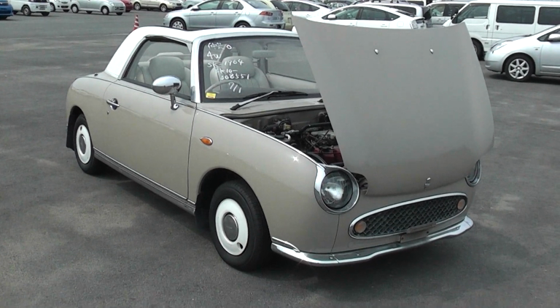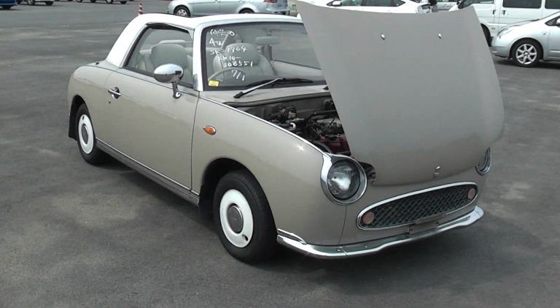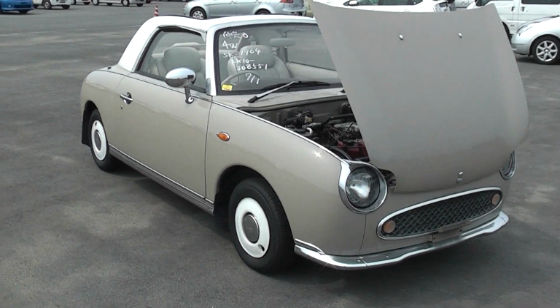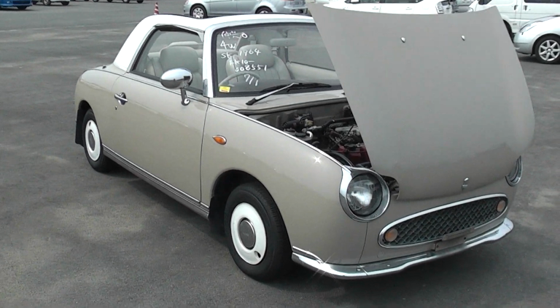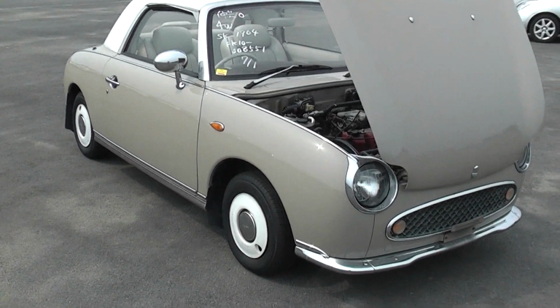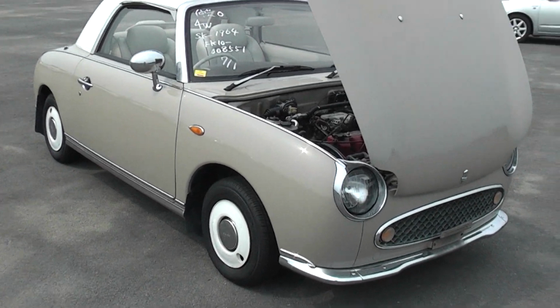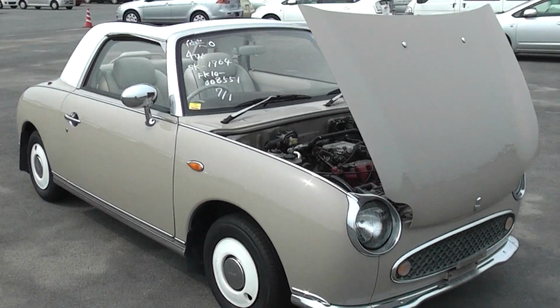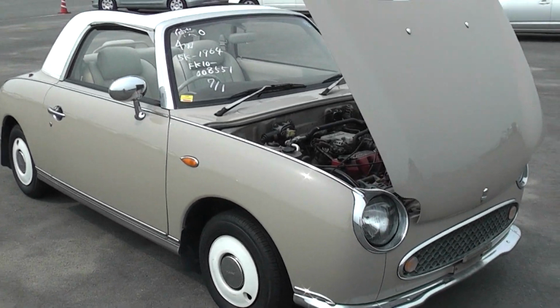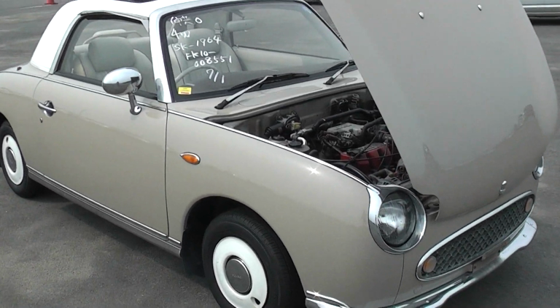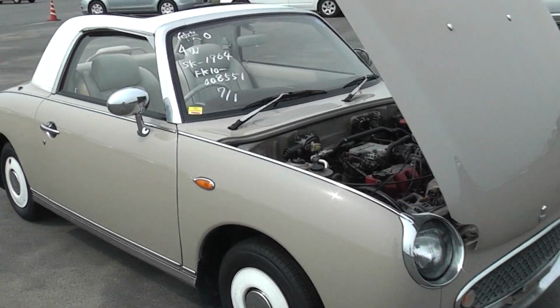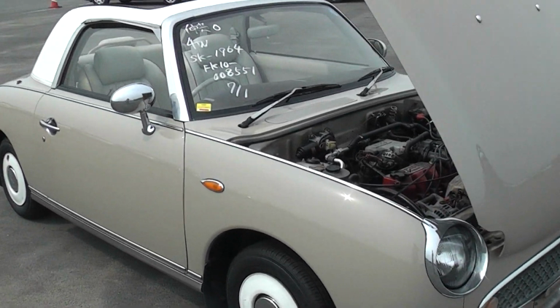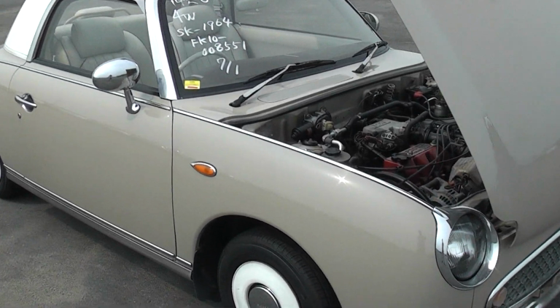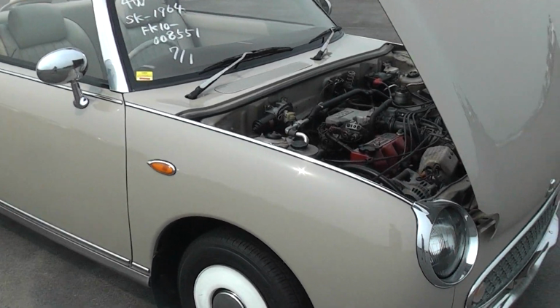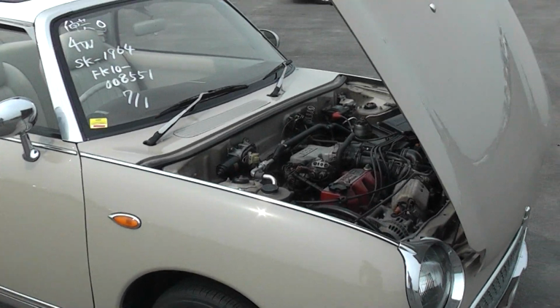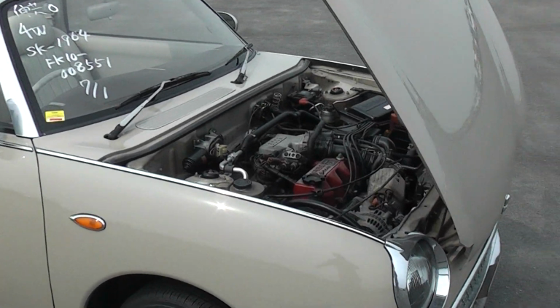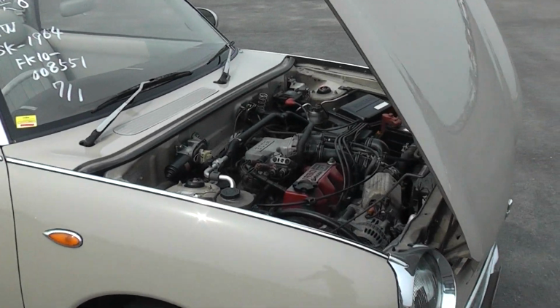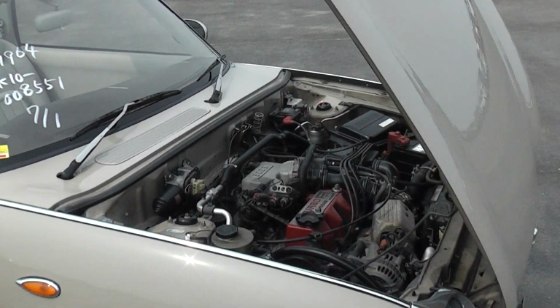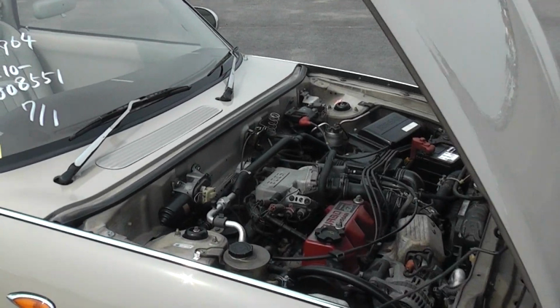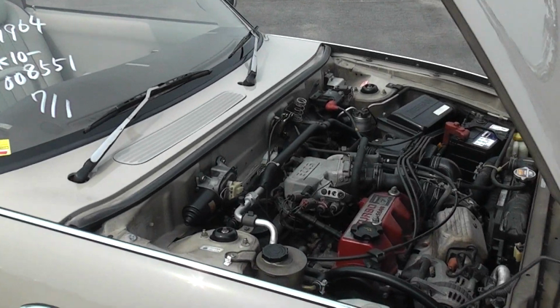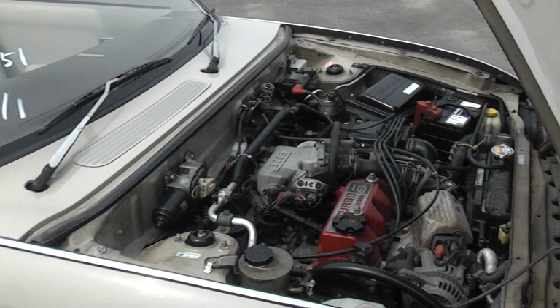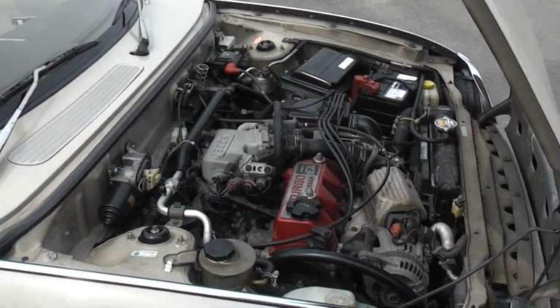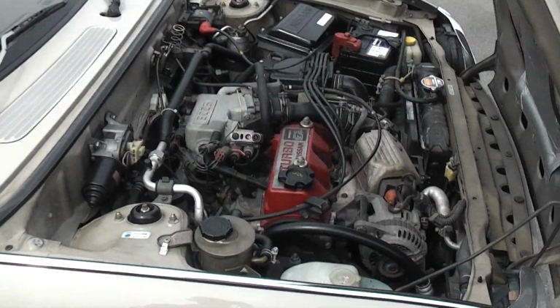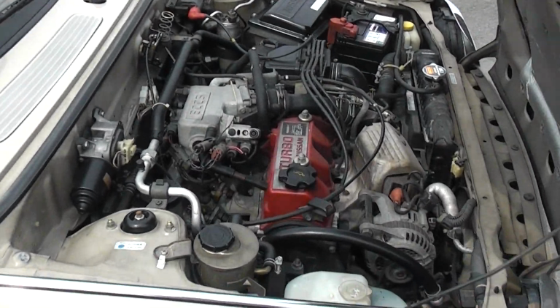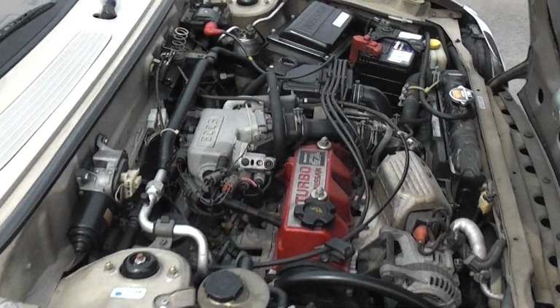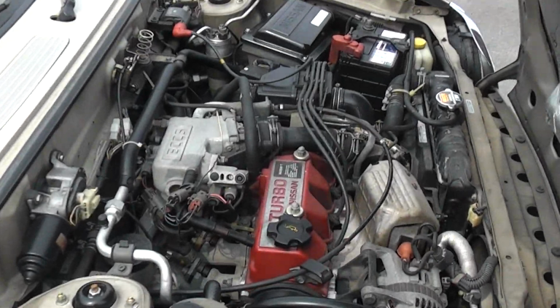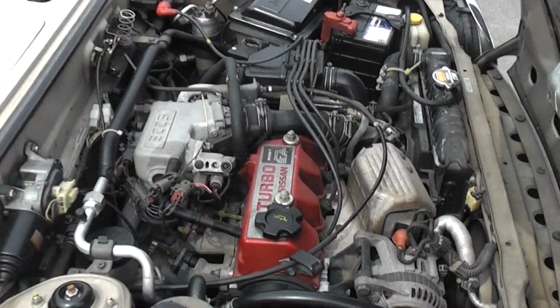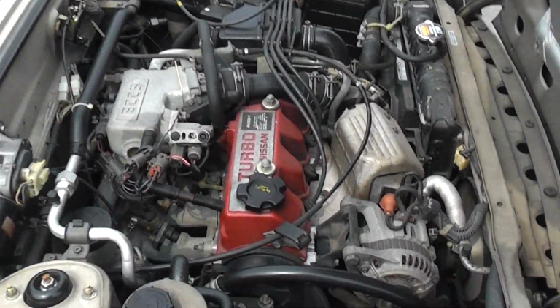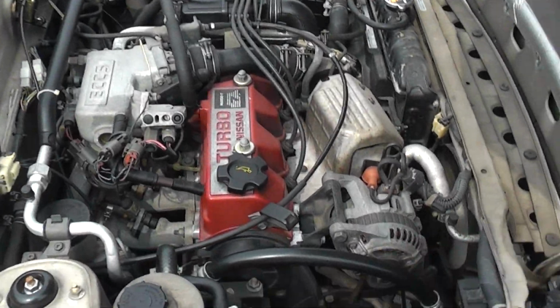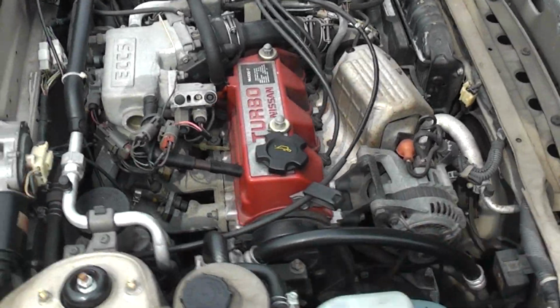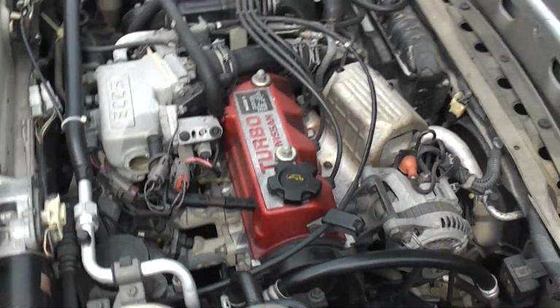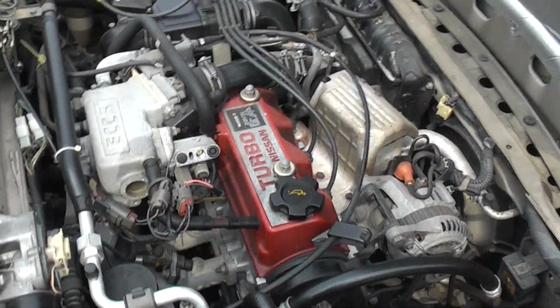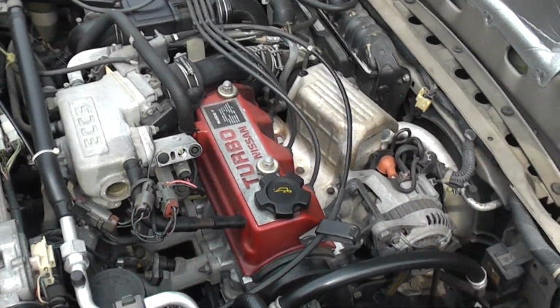Good afternoon Phil, here's the latest little Figaro I've got for you. Very straight, genuine car — looking at the bonnet here.